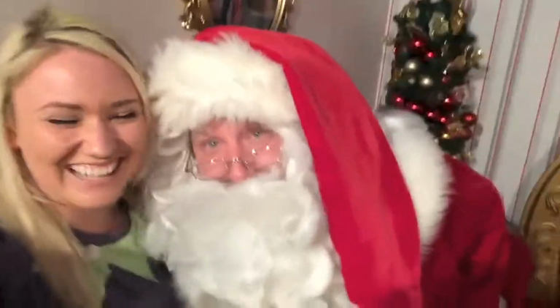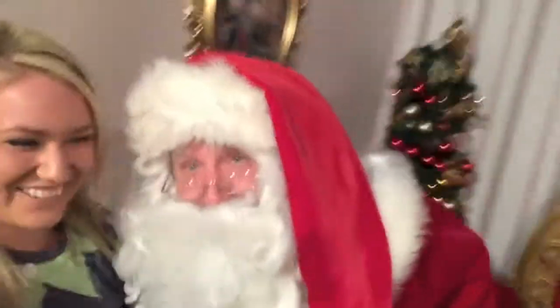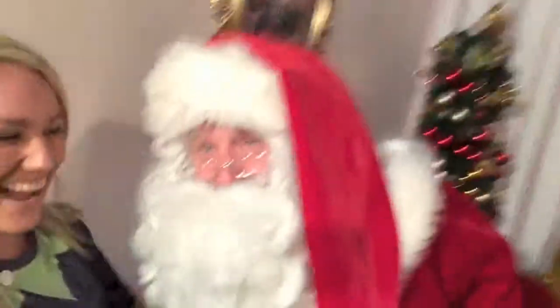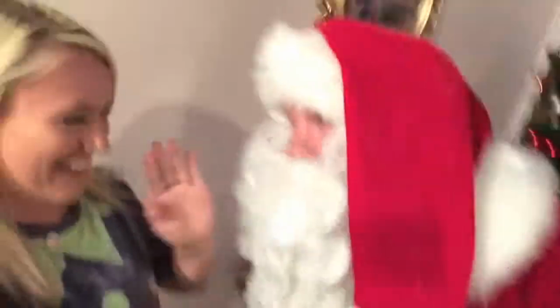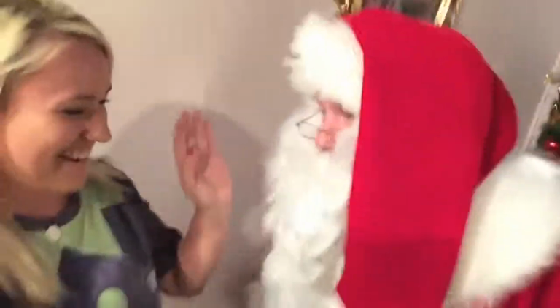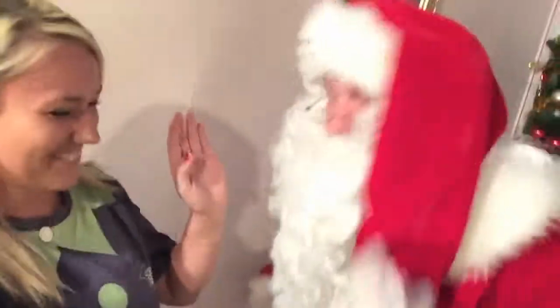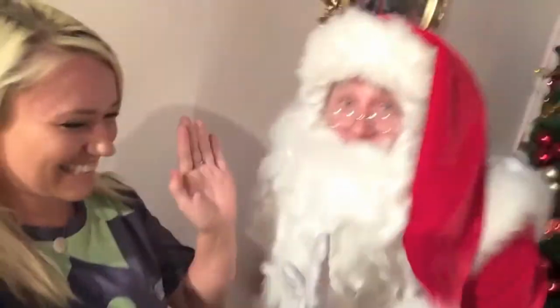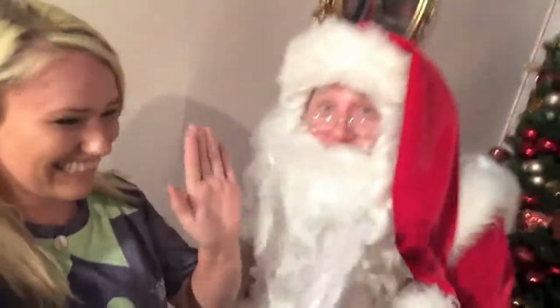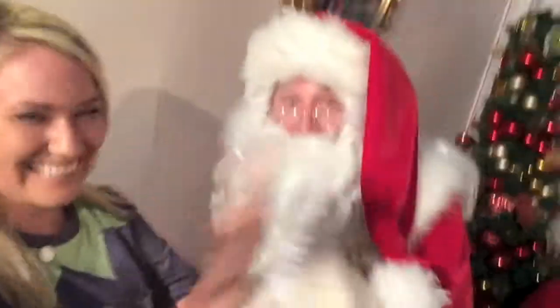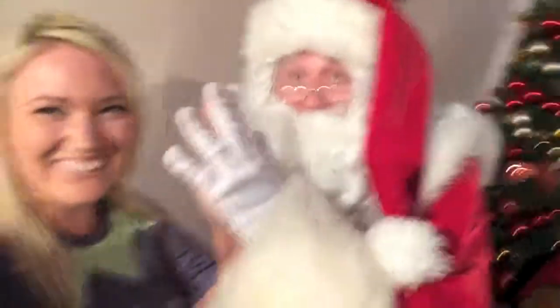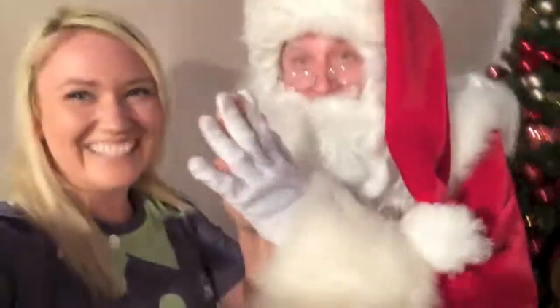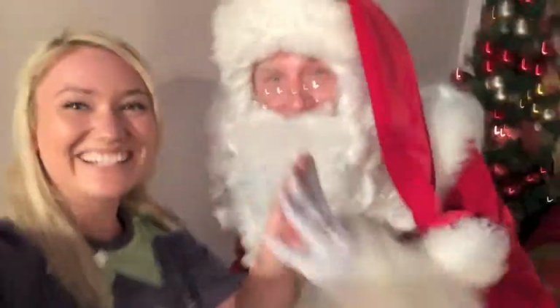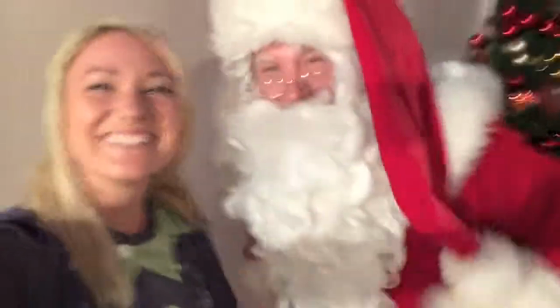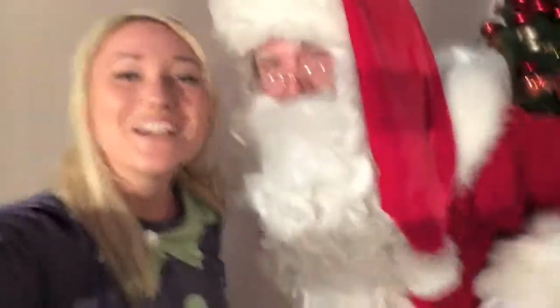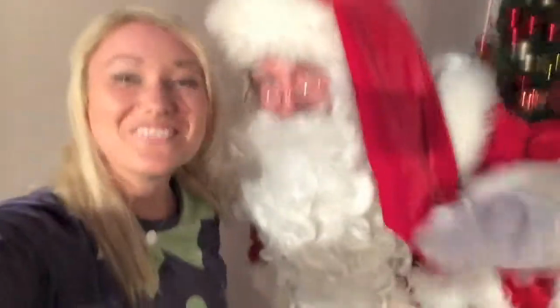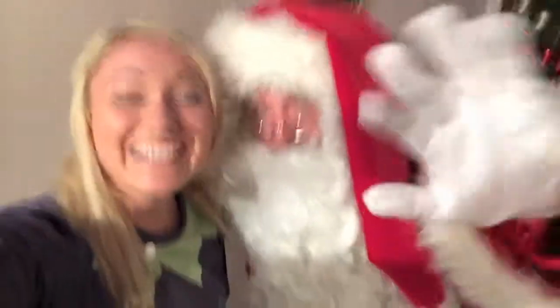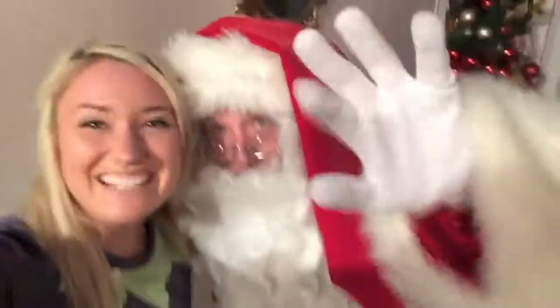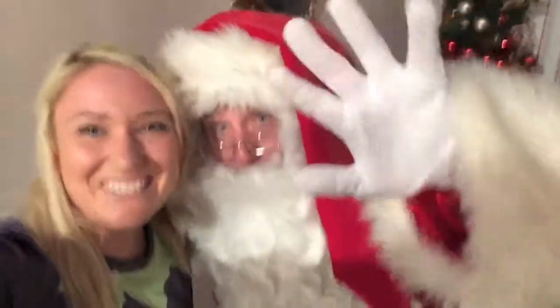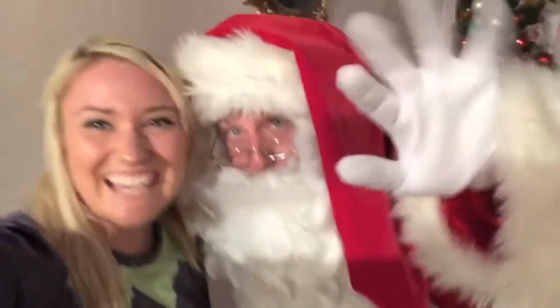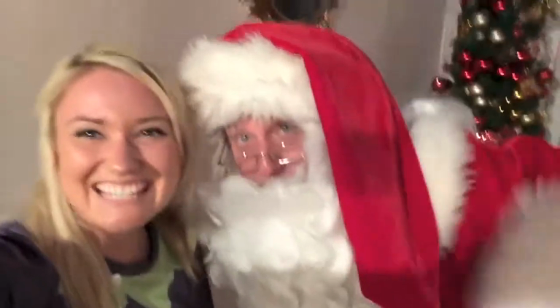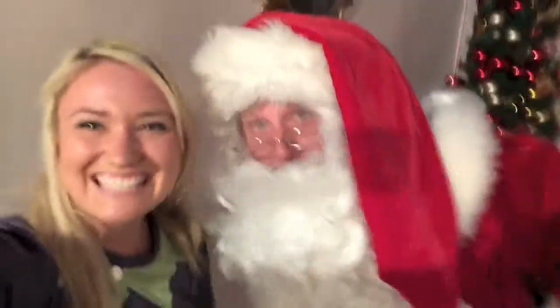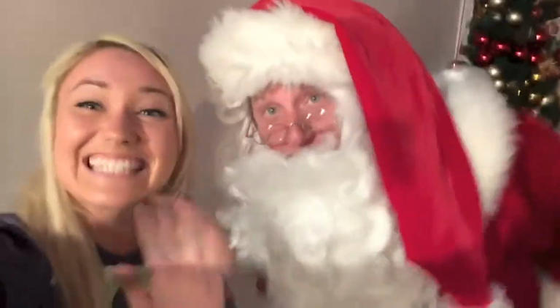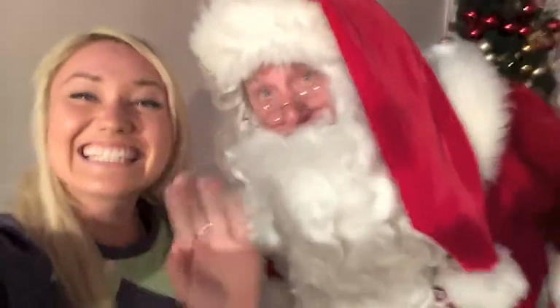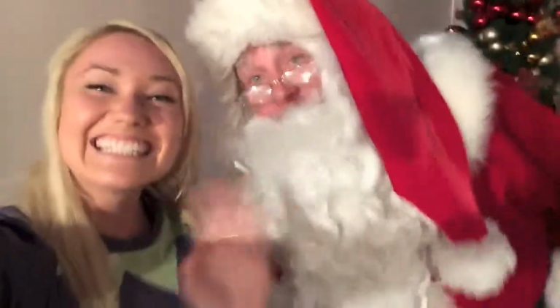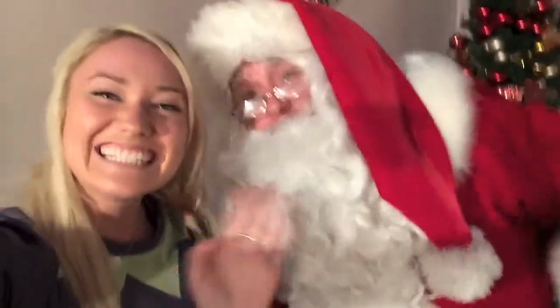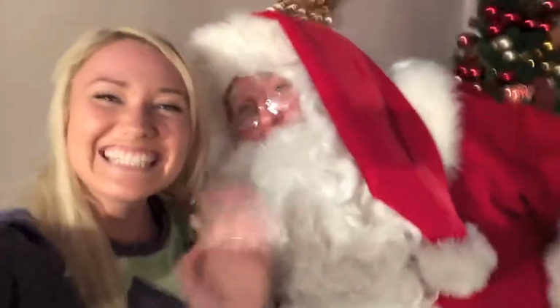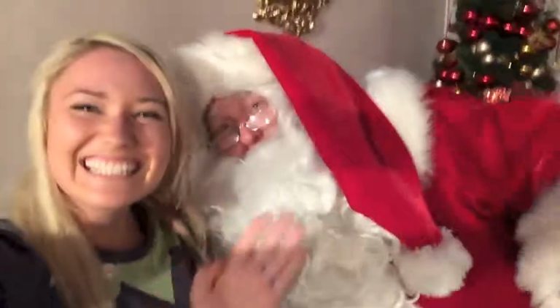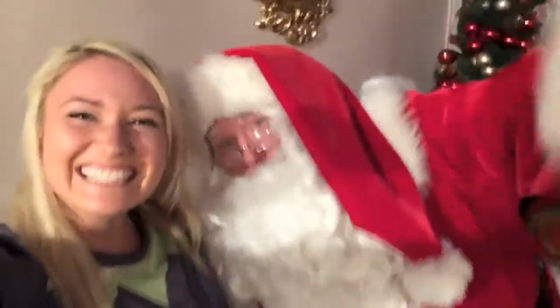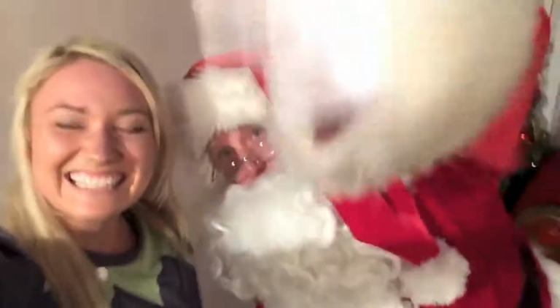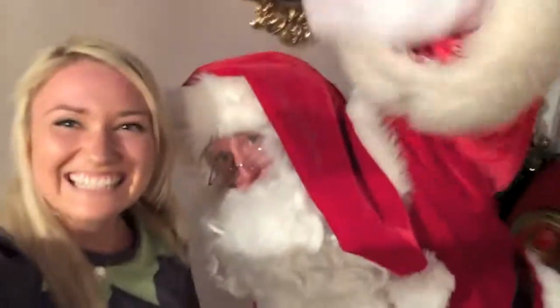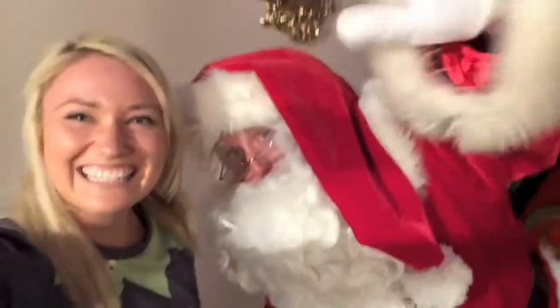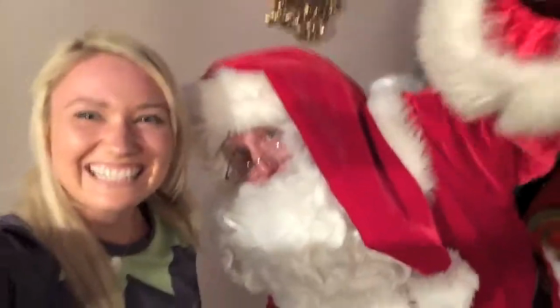Okay, let's do a high five! High five! Merry Christmas! Ho ho ho ho ho ho!